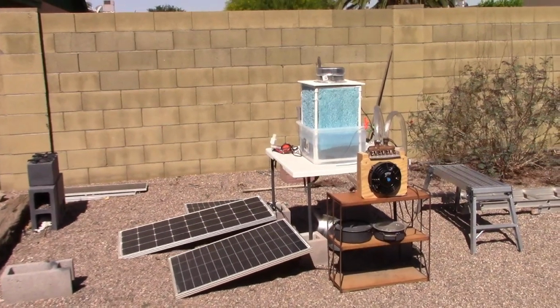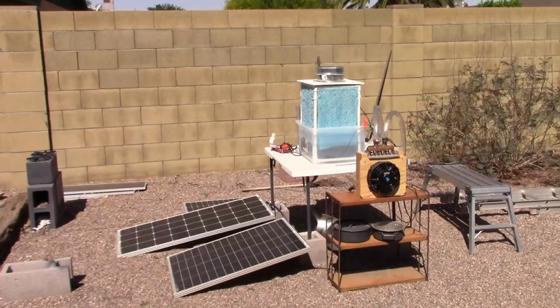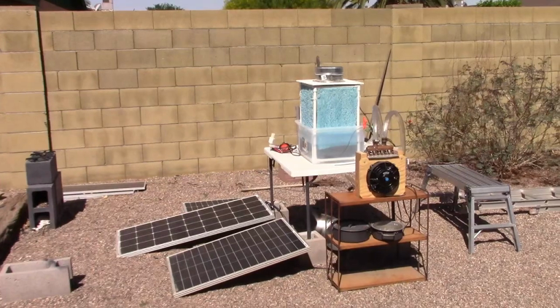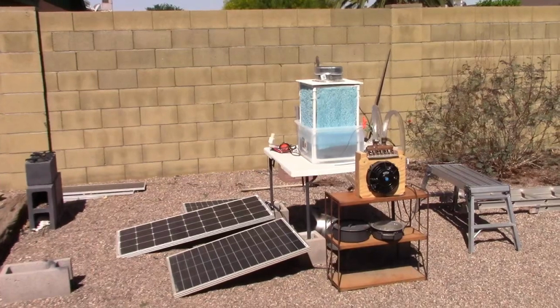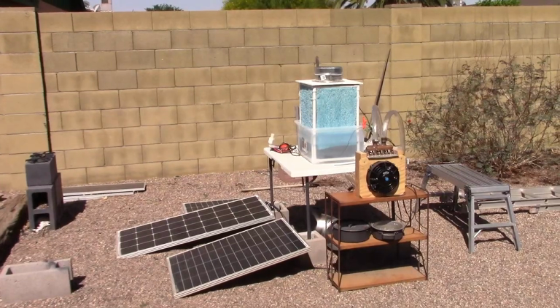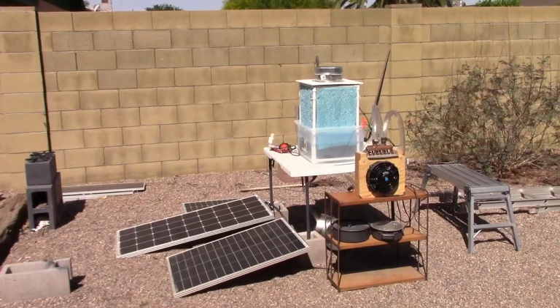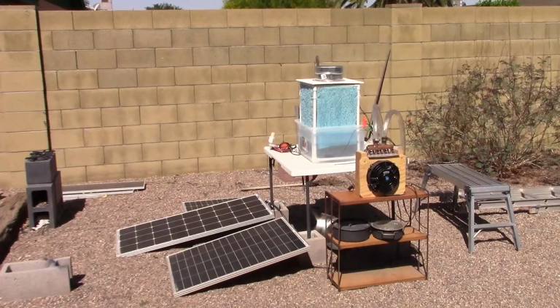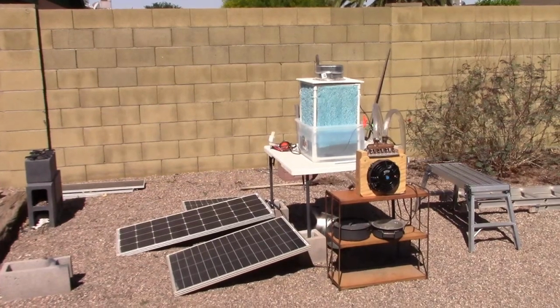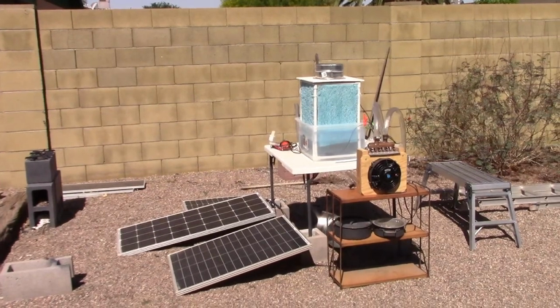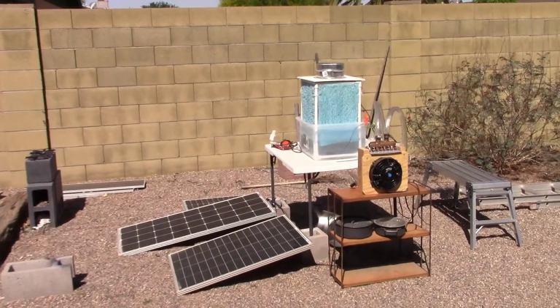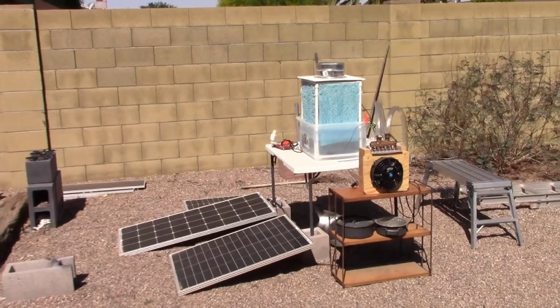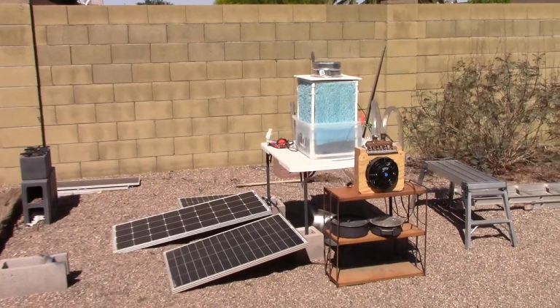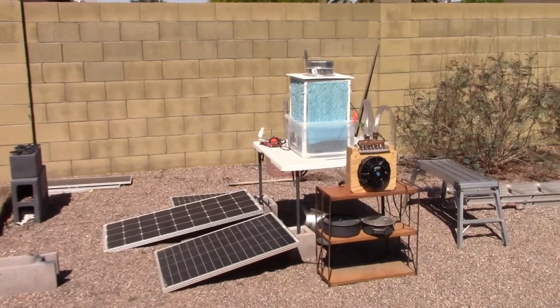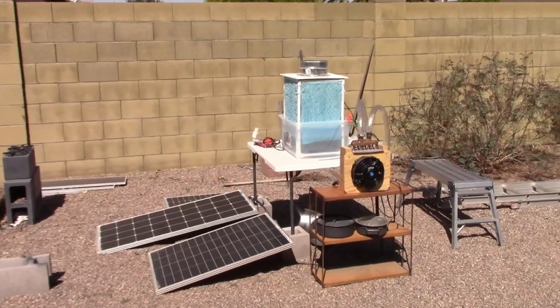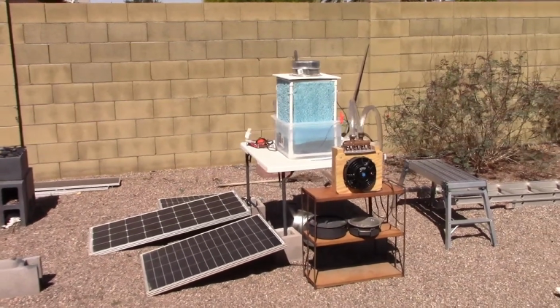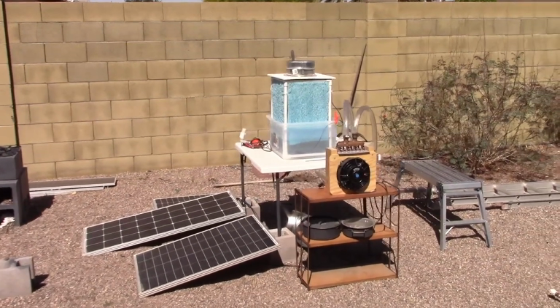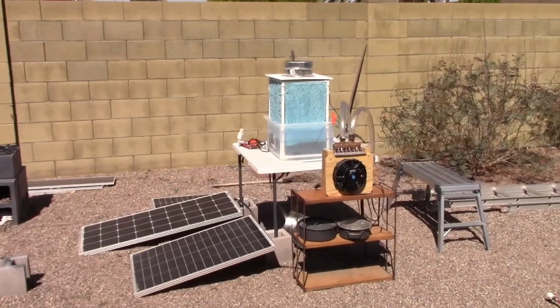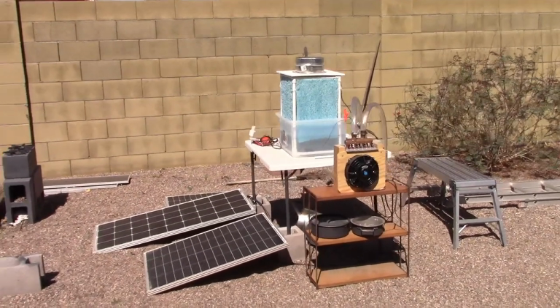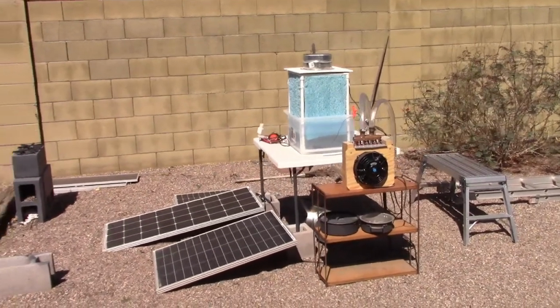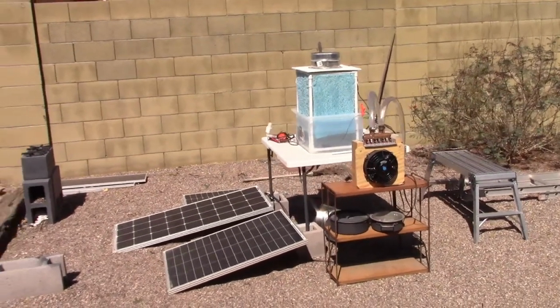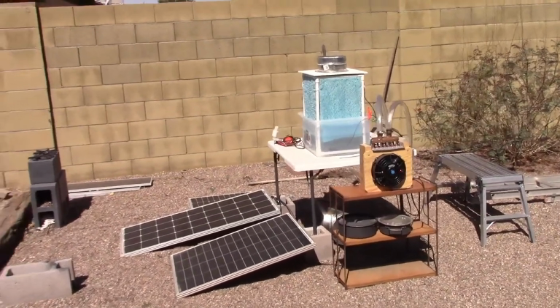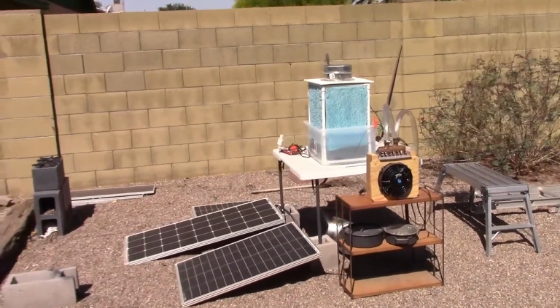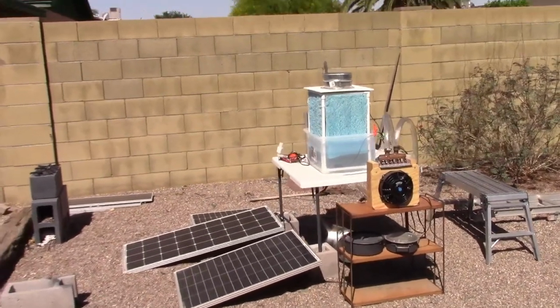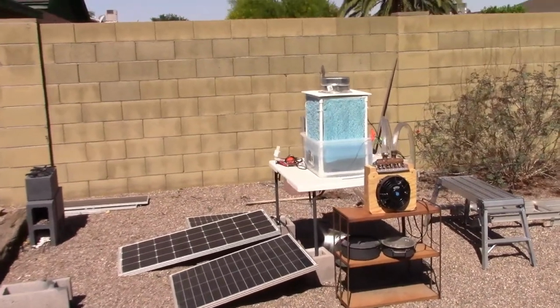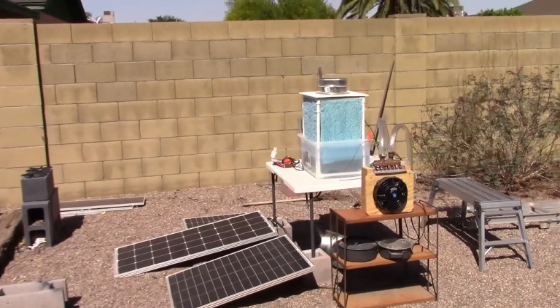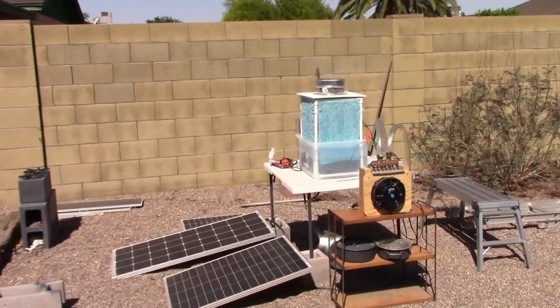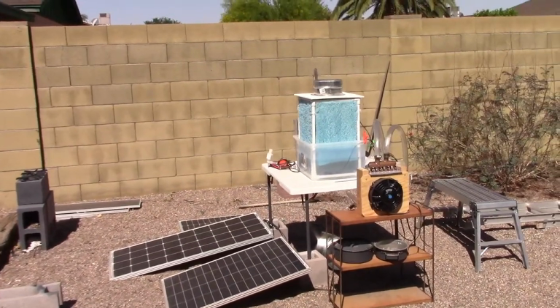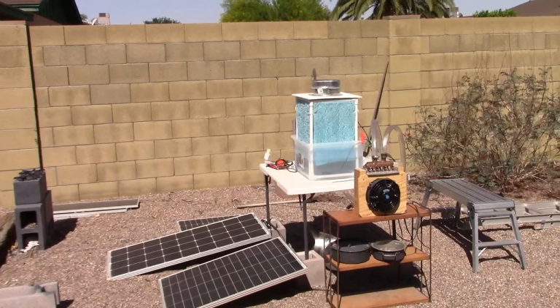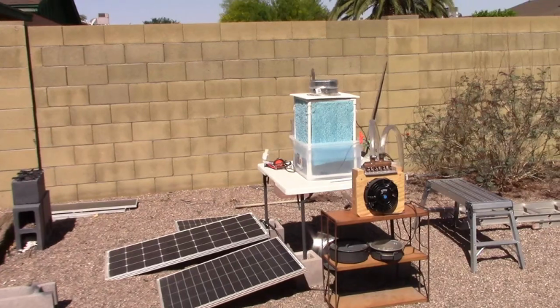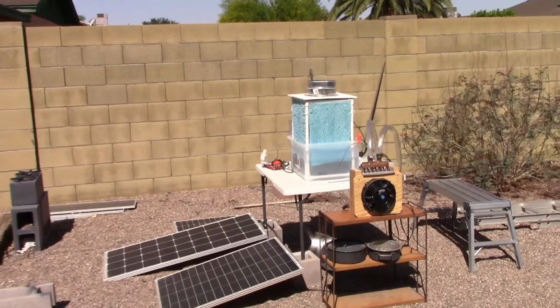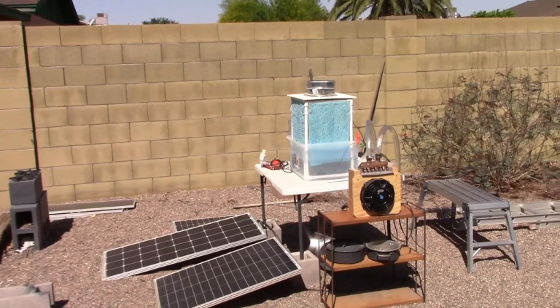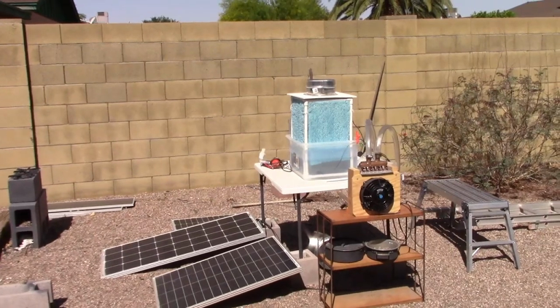Hey there, this is just a quick video to show you how to put together indirect evaporative cooling with my blue cube evap cooler.